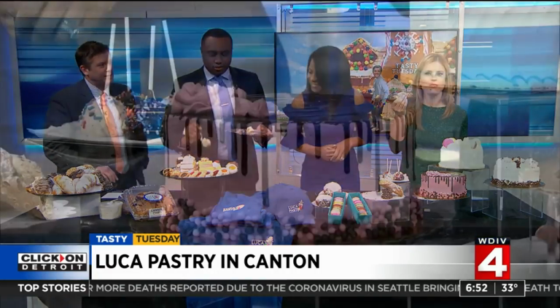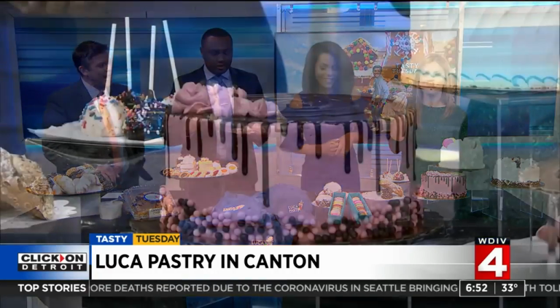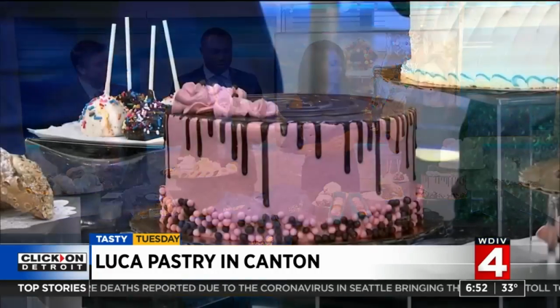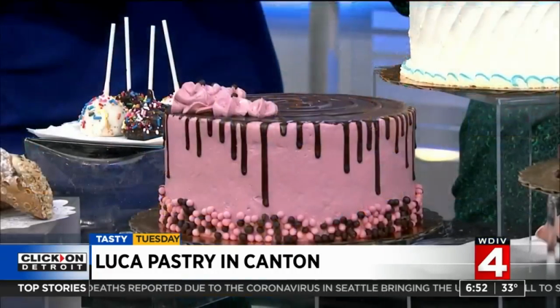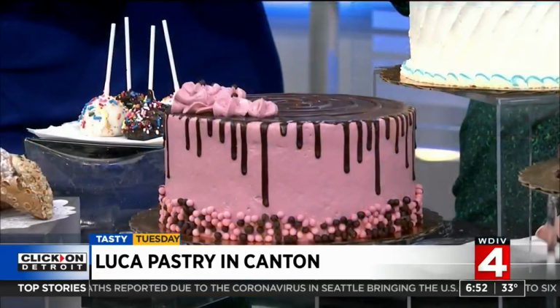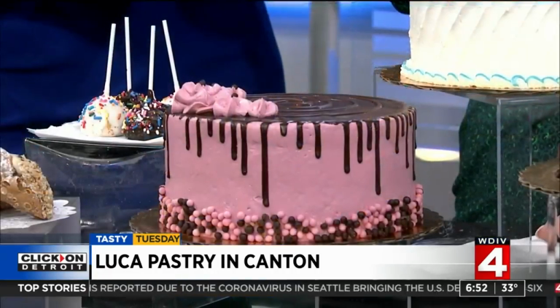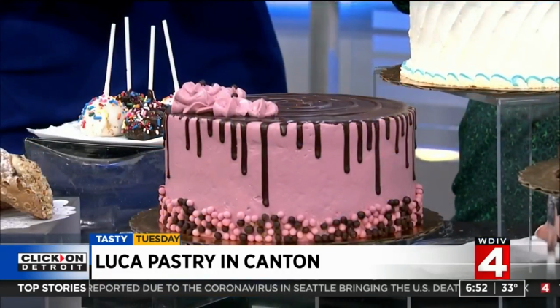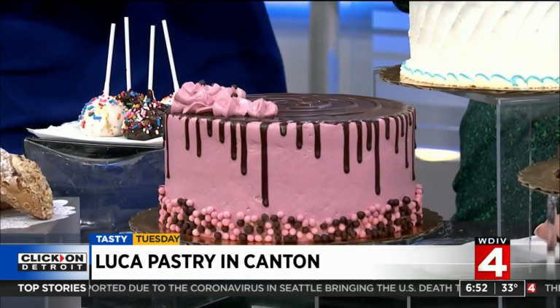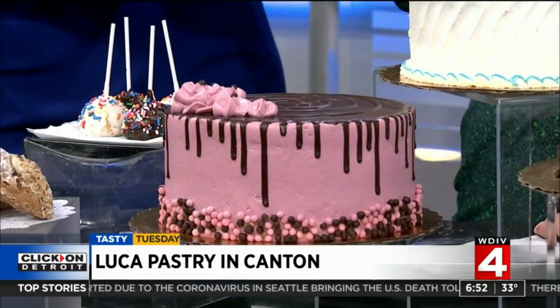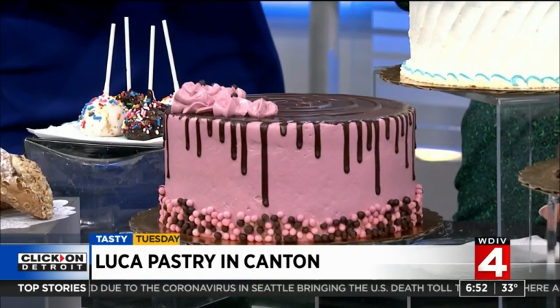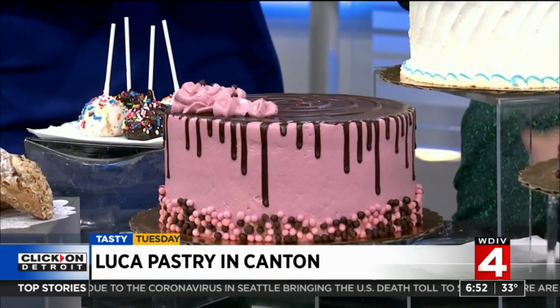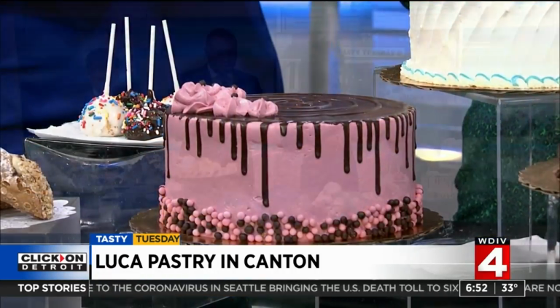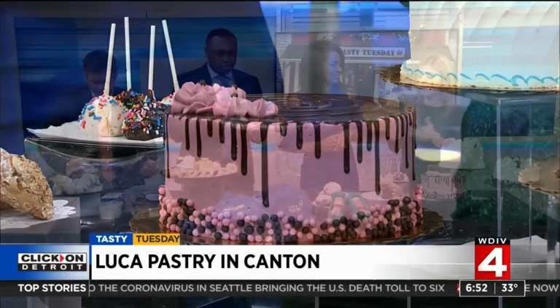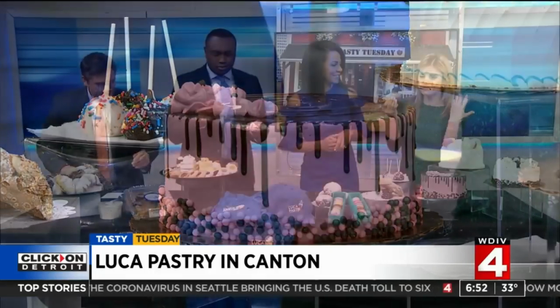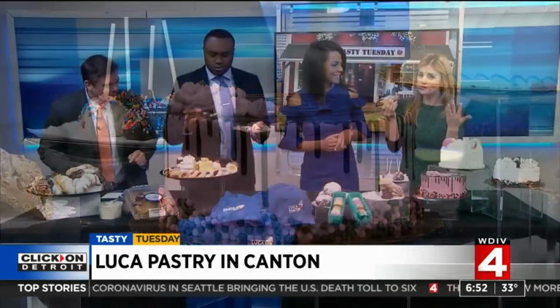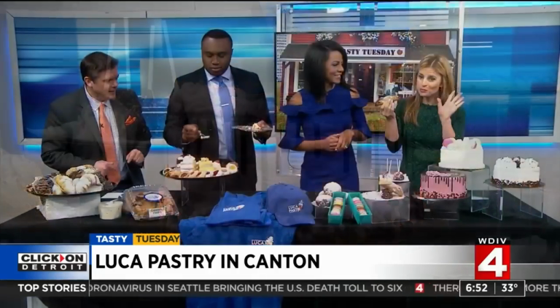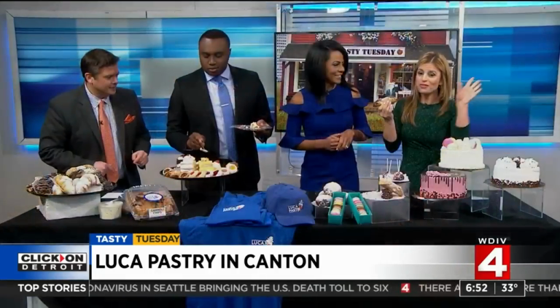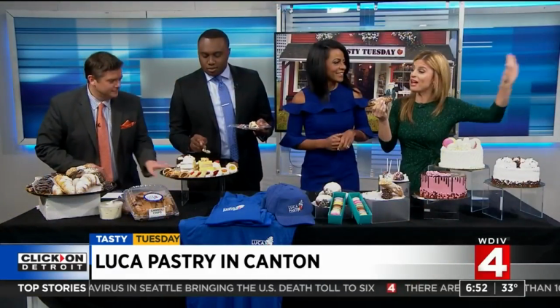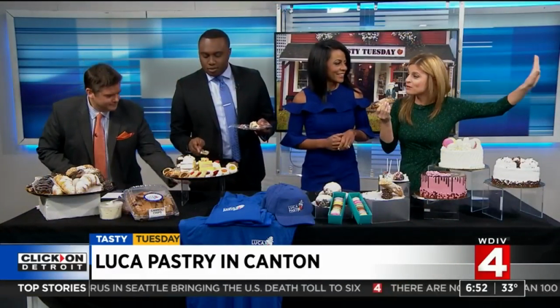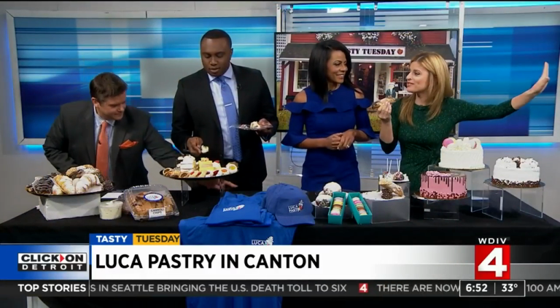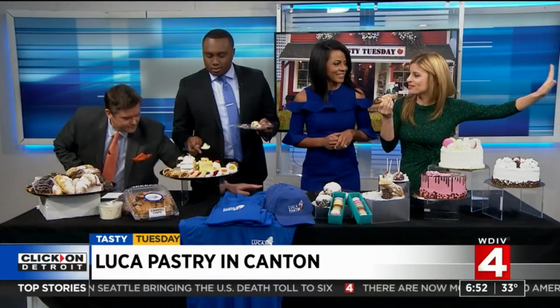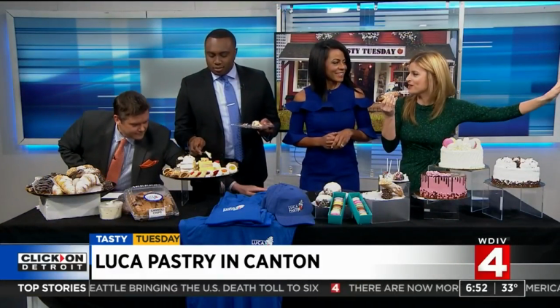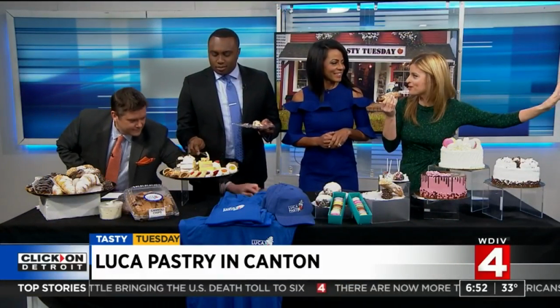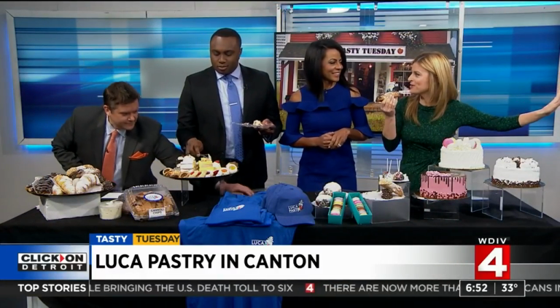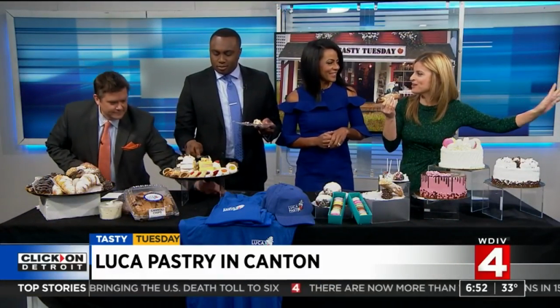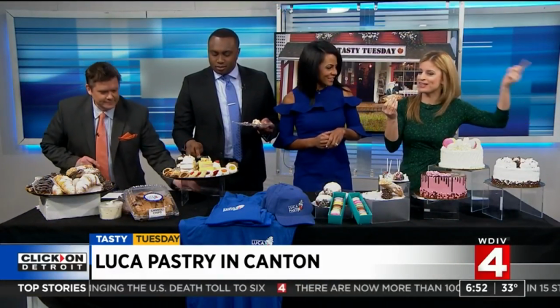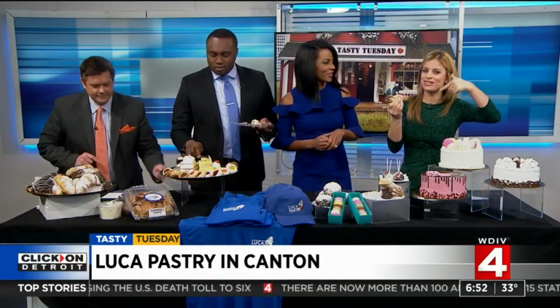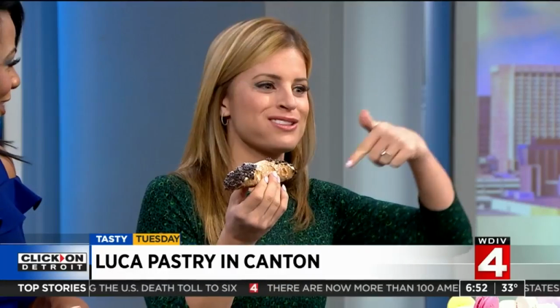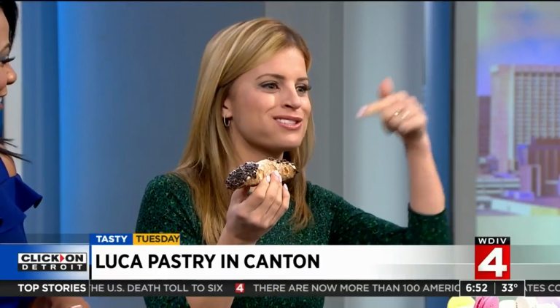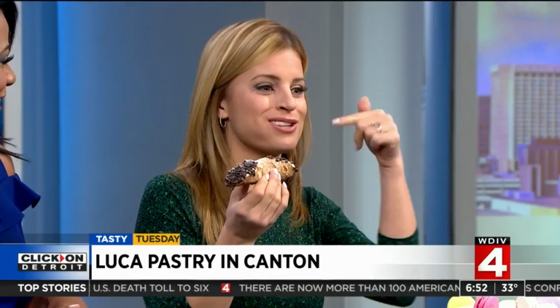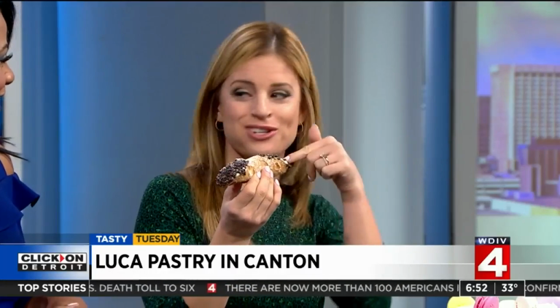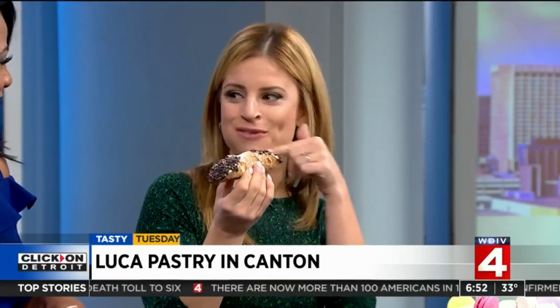Luca Pastry. All right, Kim. Oh my God. I am the resident Italian here. Yes, you are — and I can say that this is legit. Thank you.